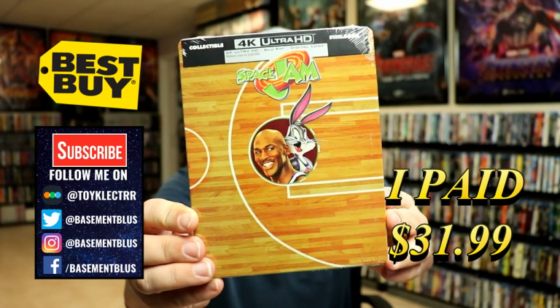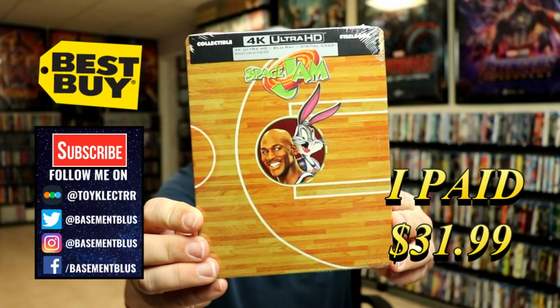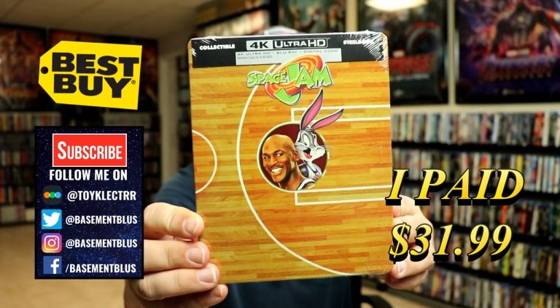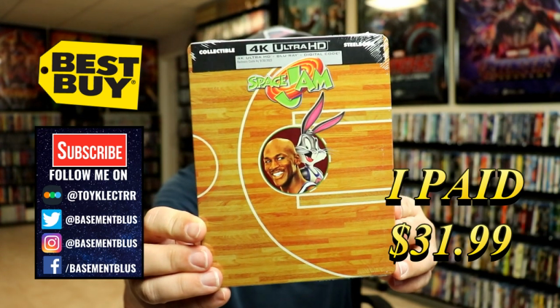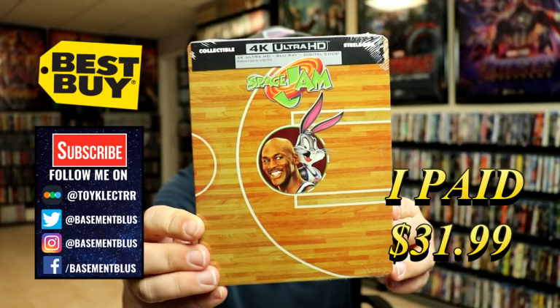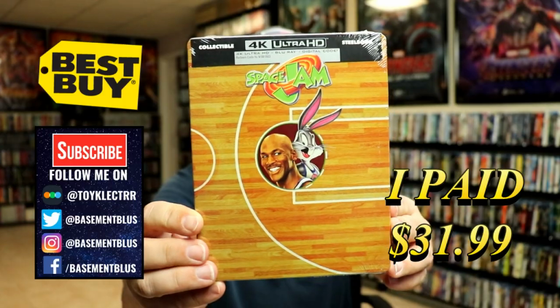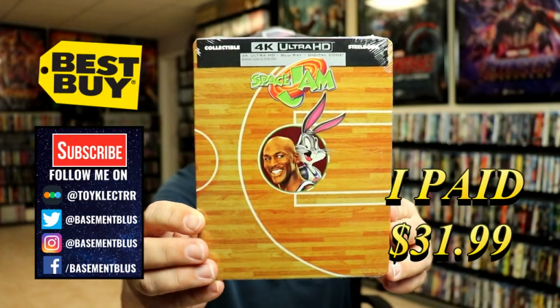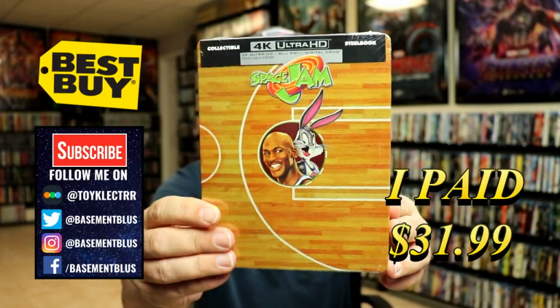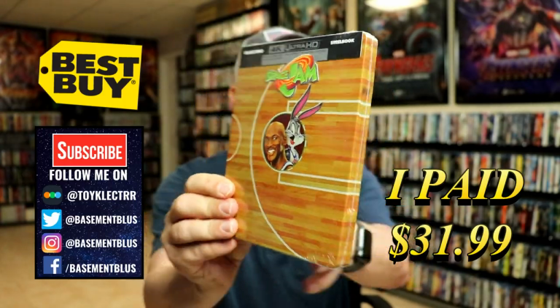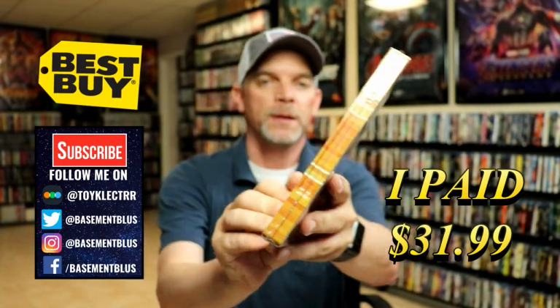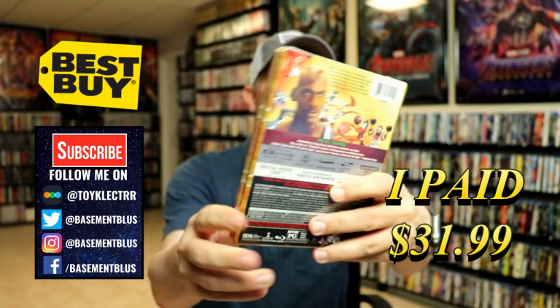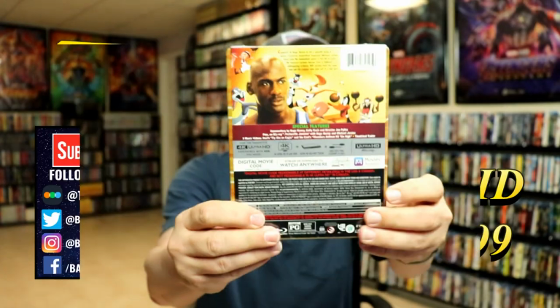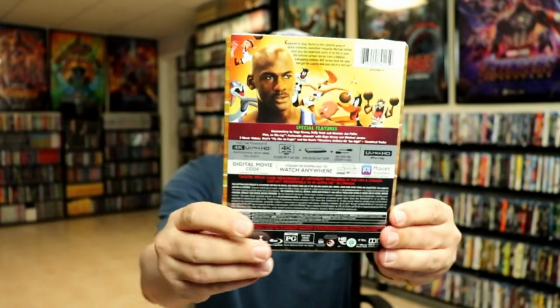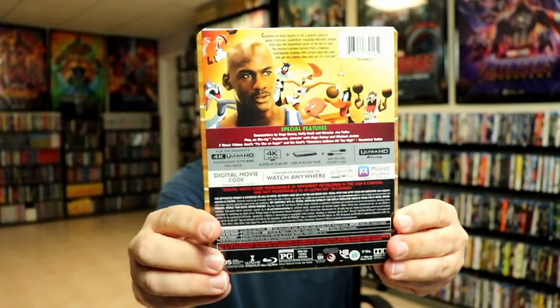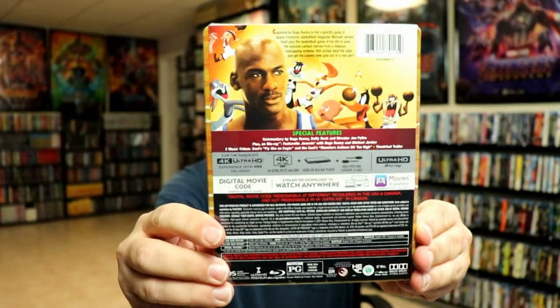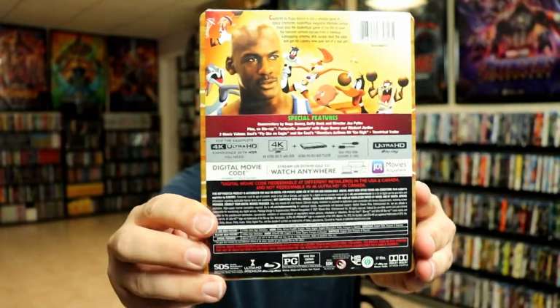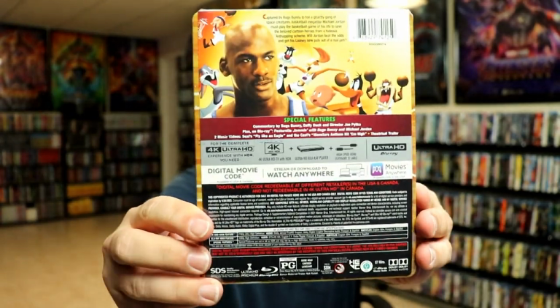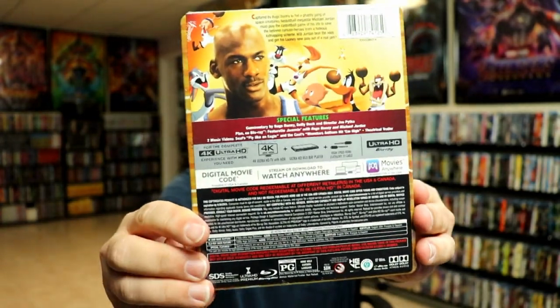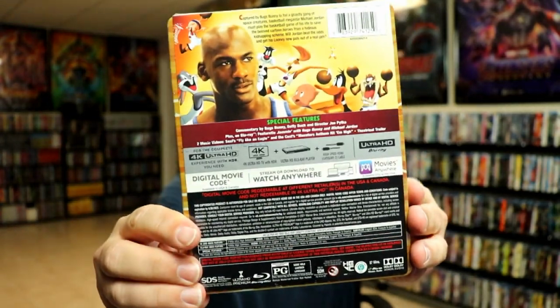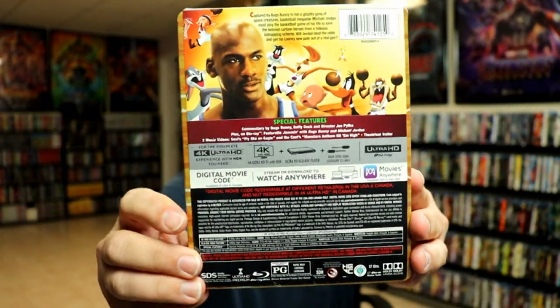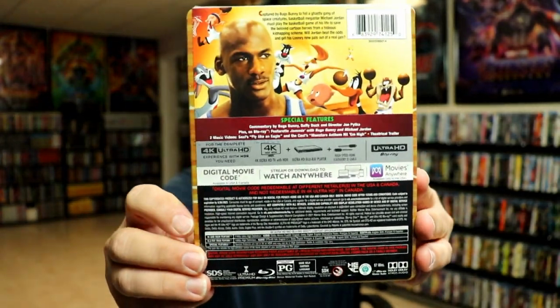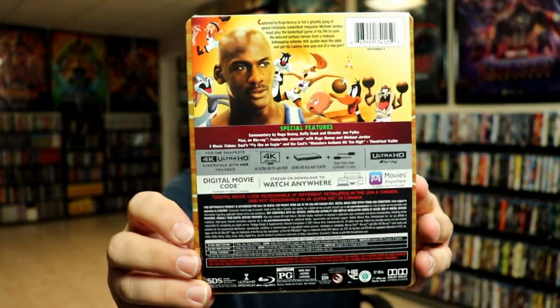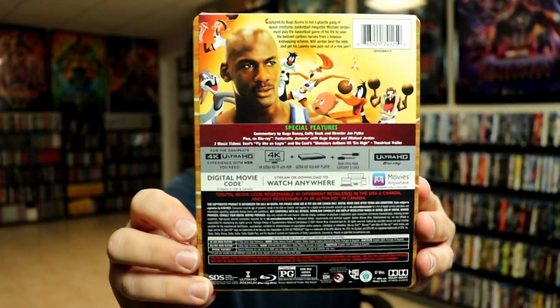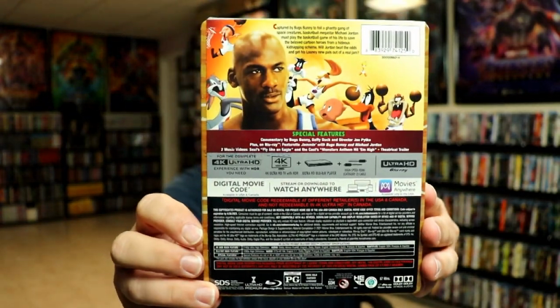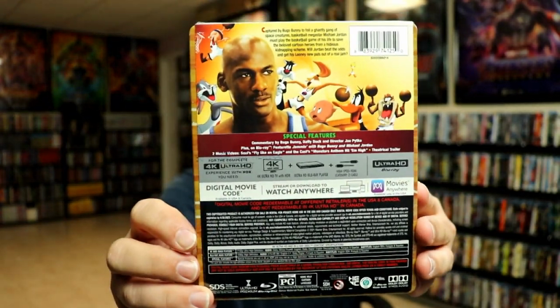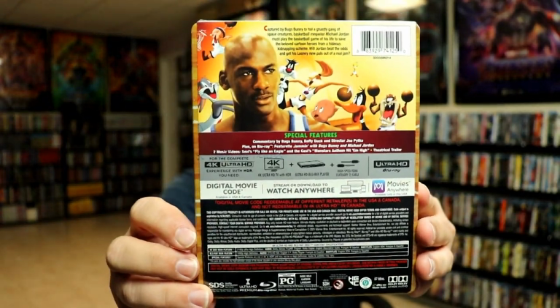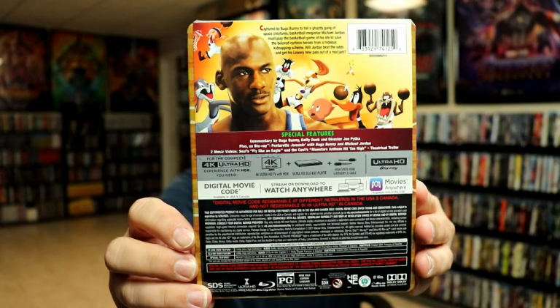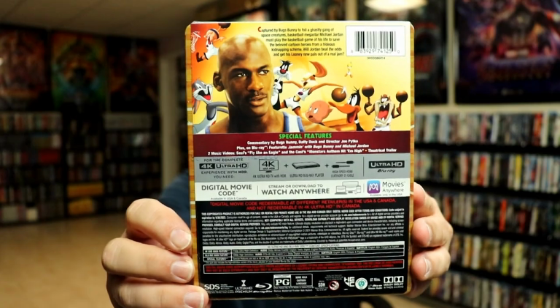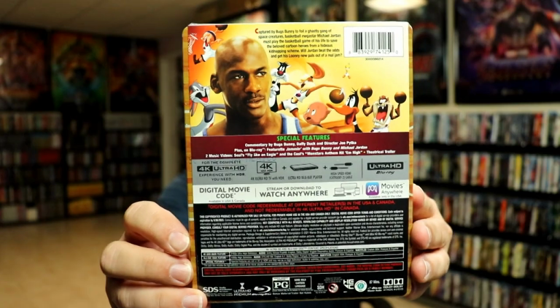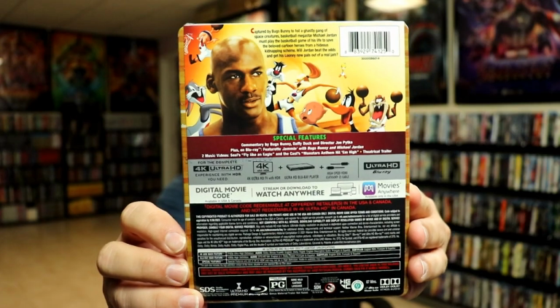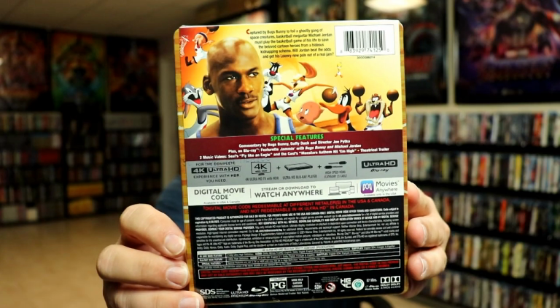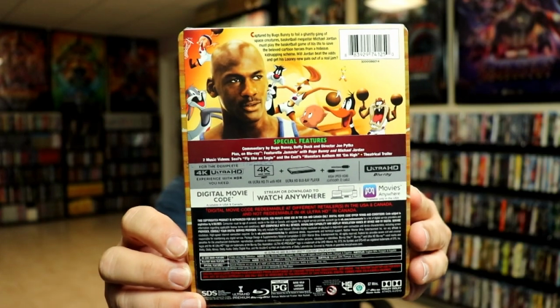Here's the front and here's the back. If you'd like to check out these special features, you can go ahead and pause and do so.